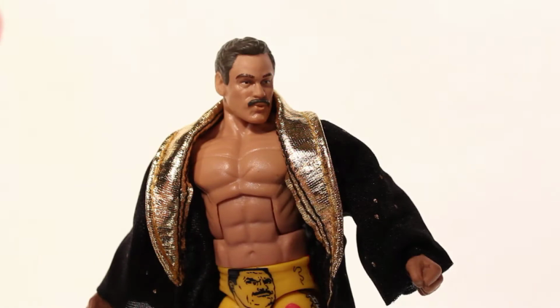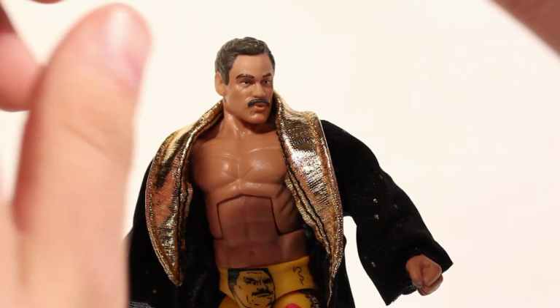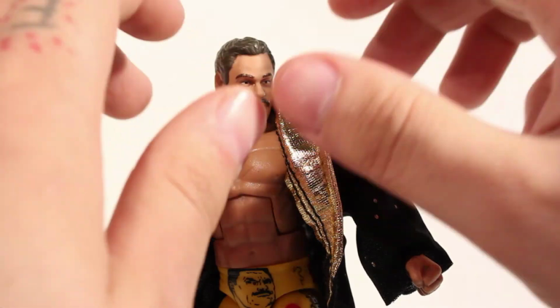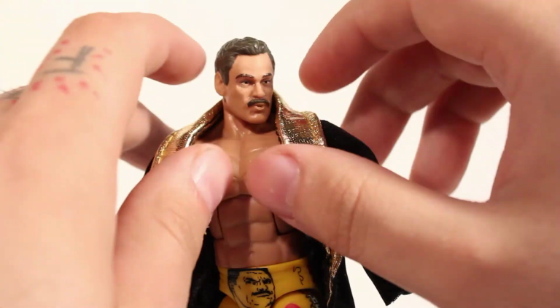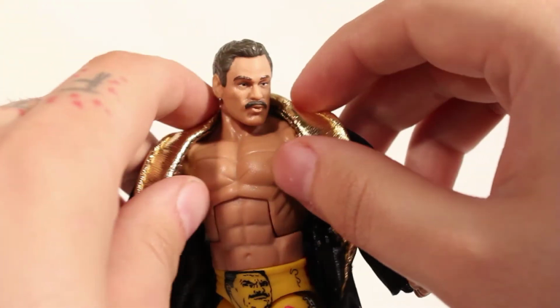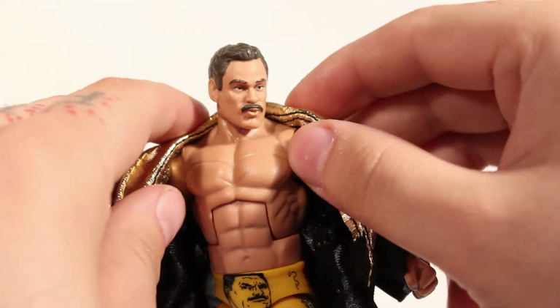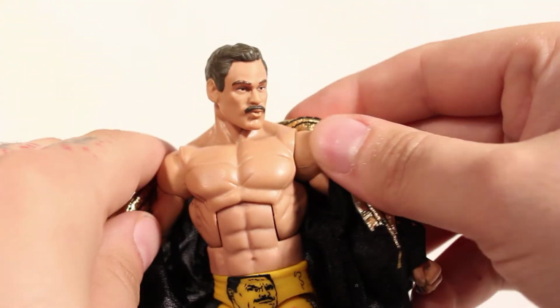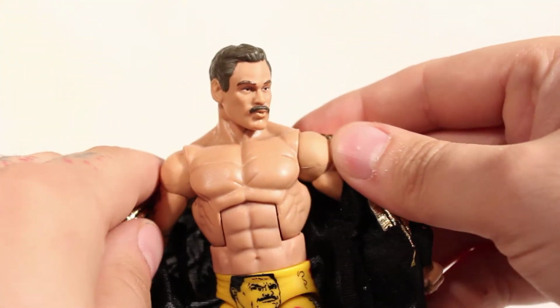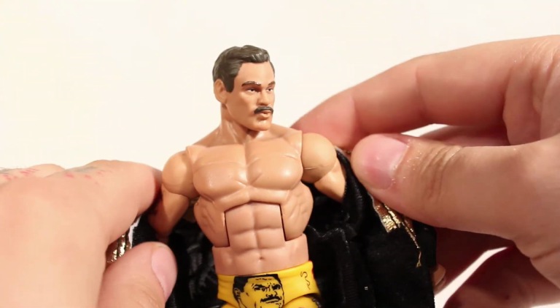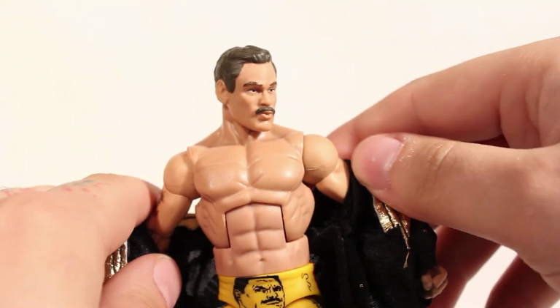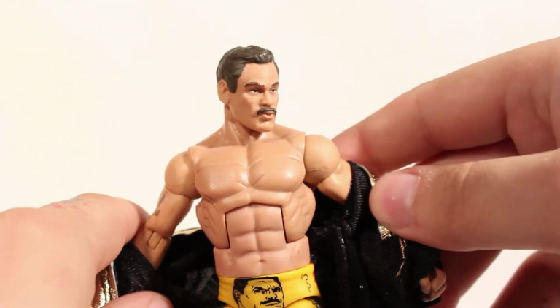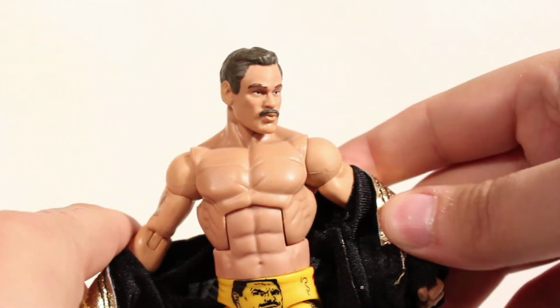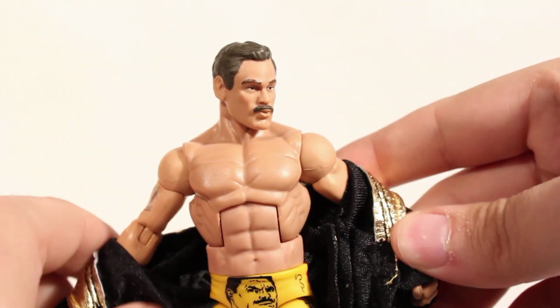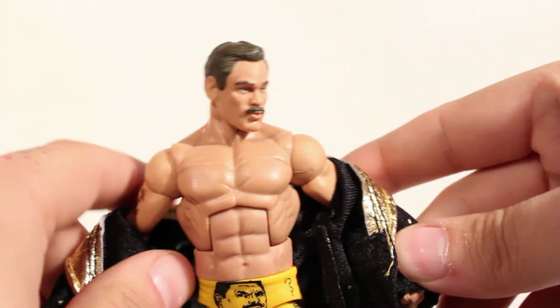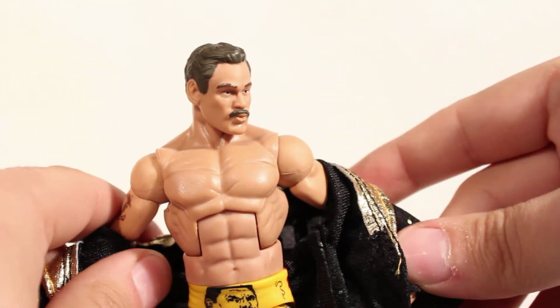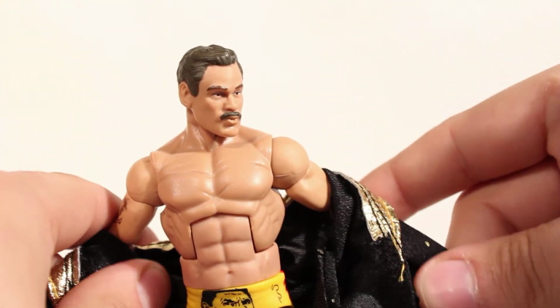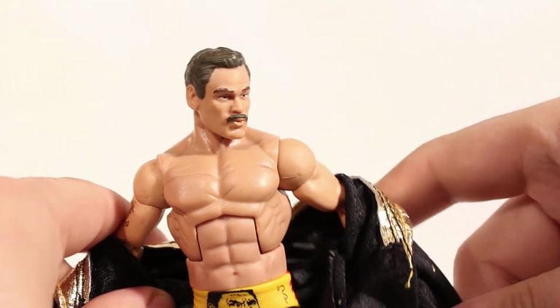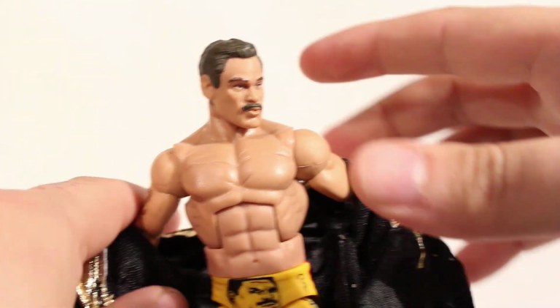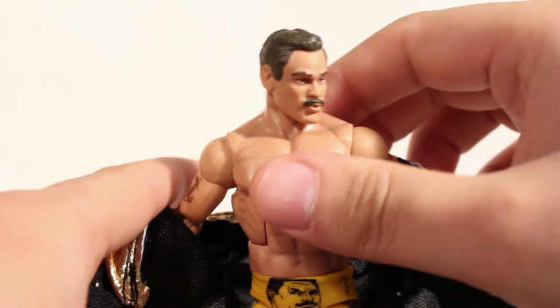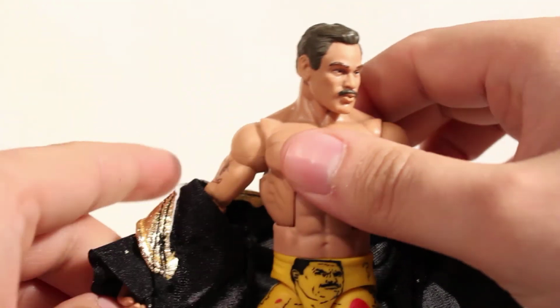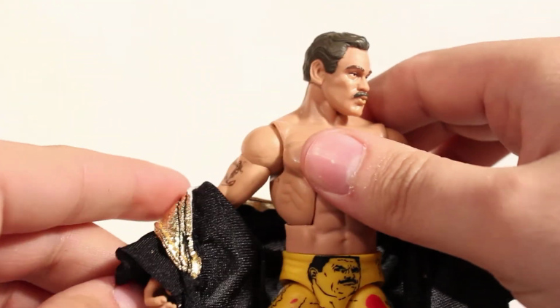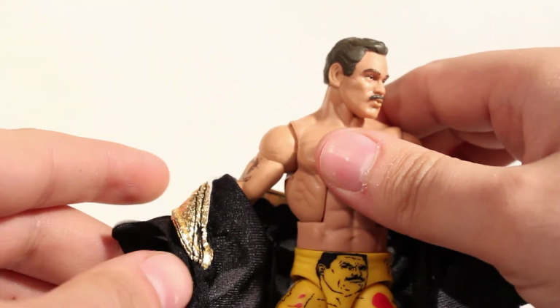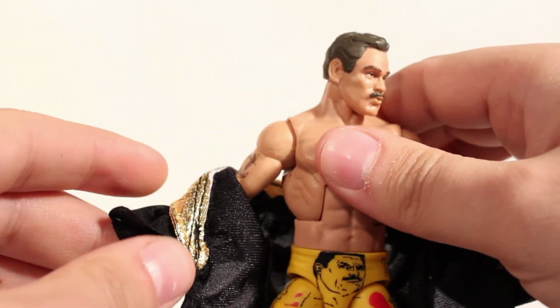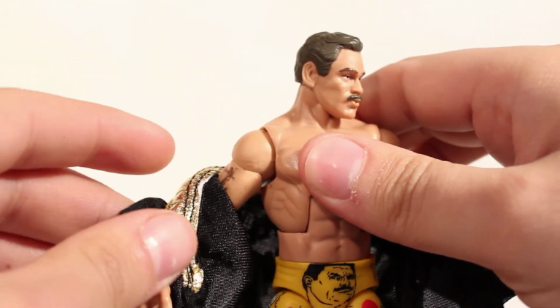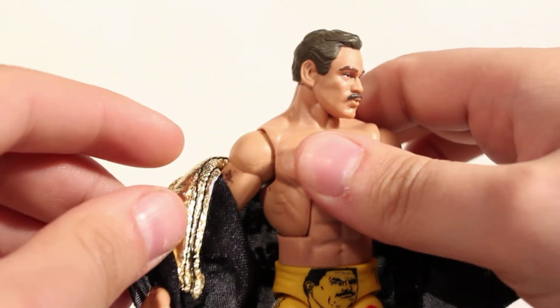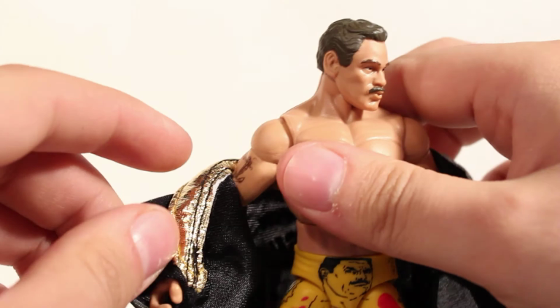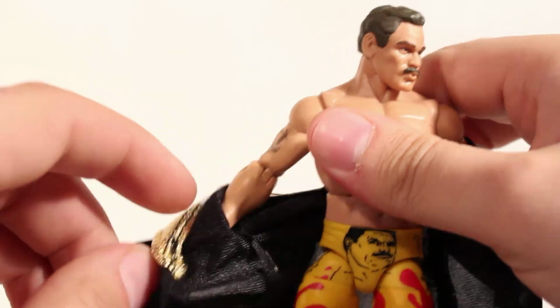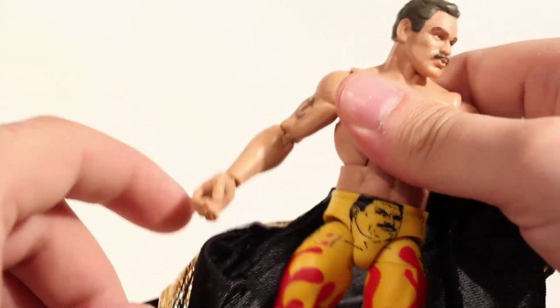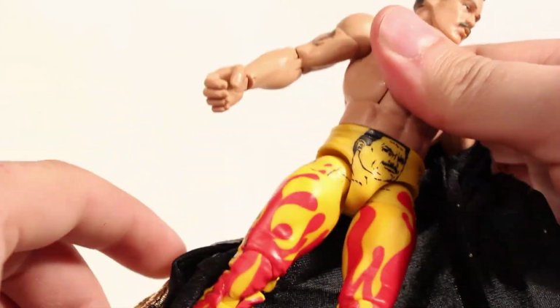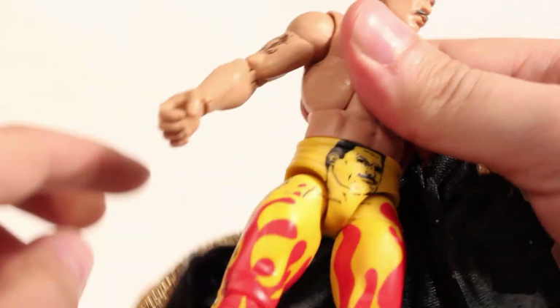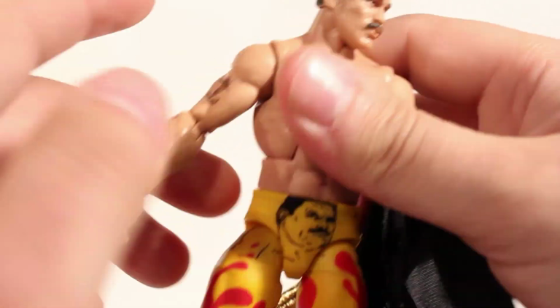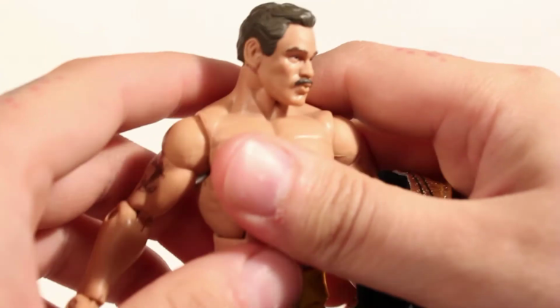The coat is easily removed, unlike some of the other jackets and coats that have come out with the figures from Mattel.